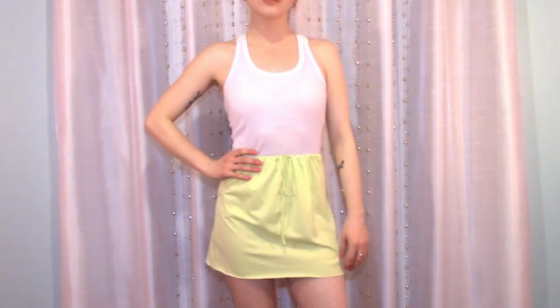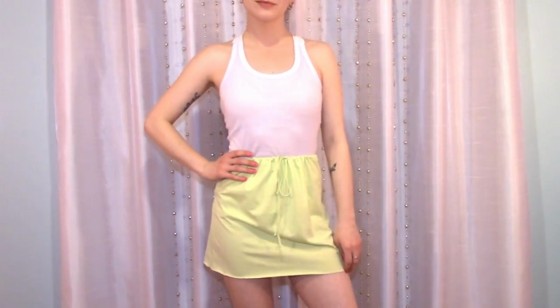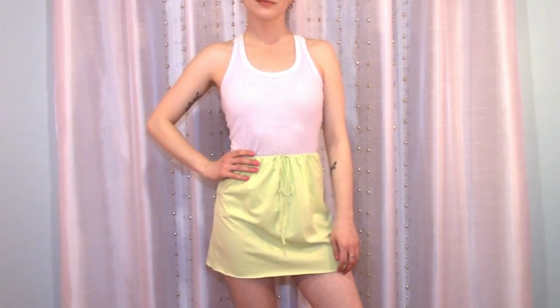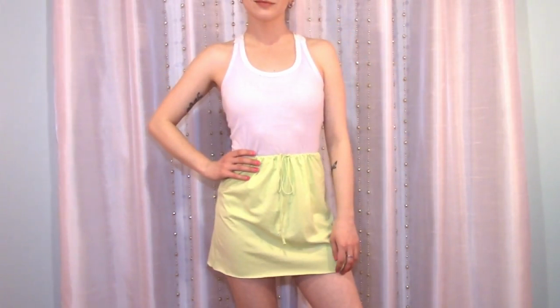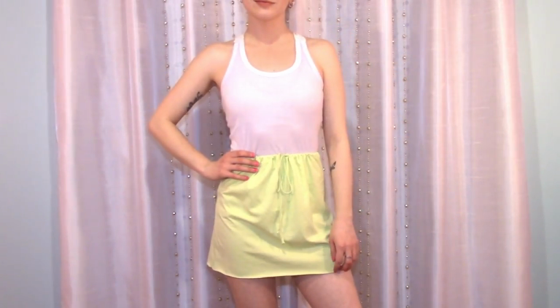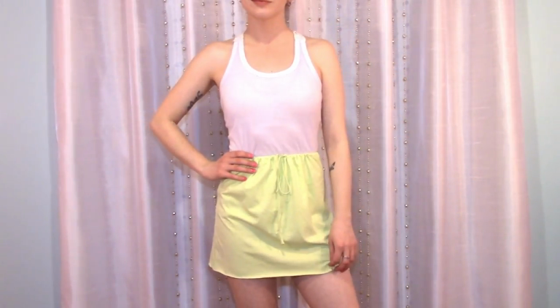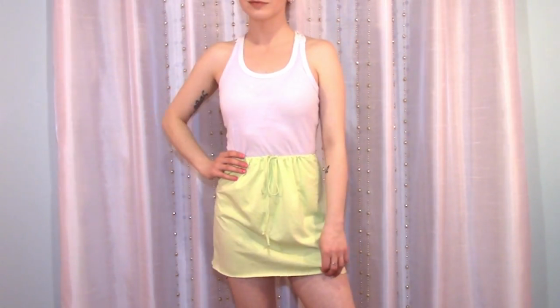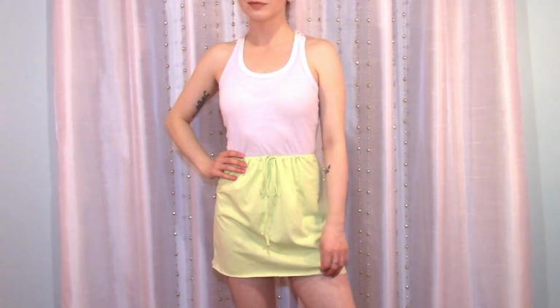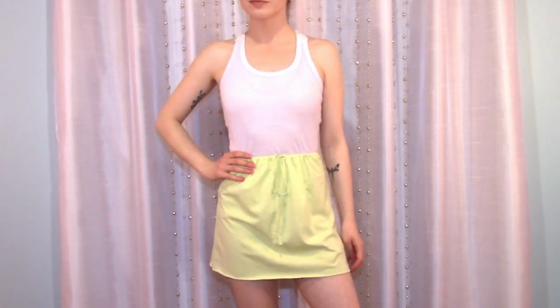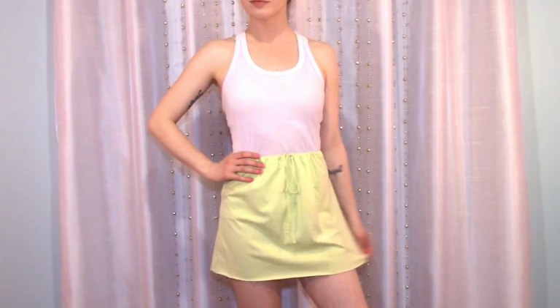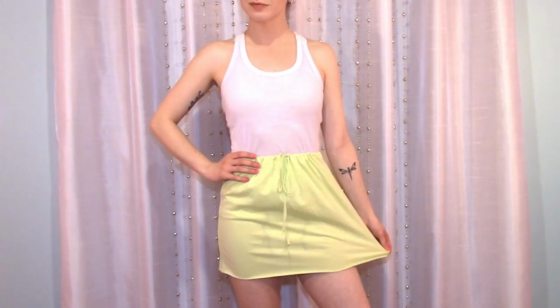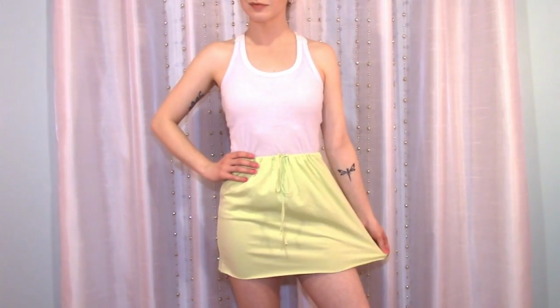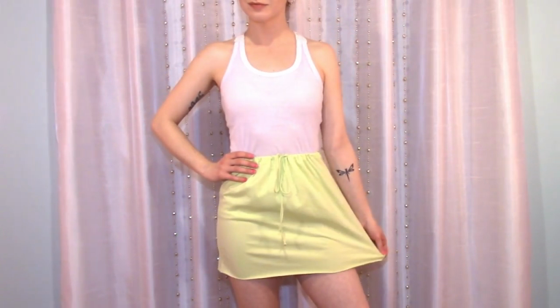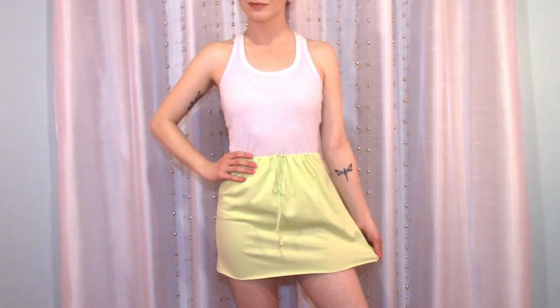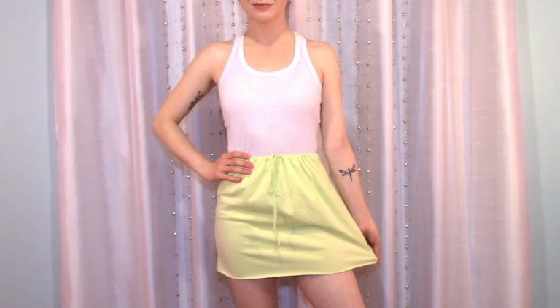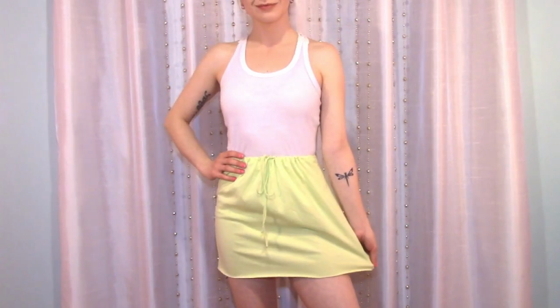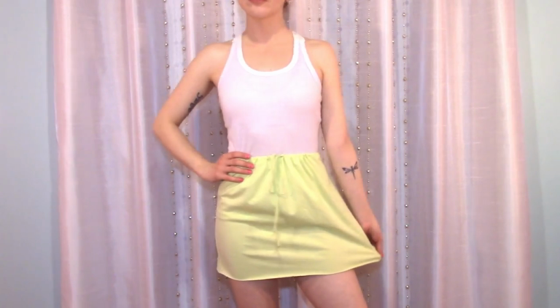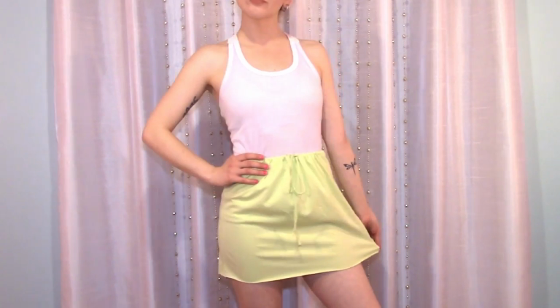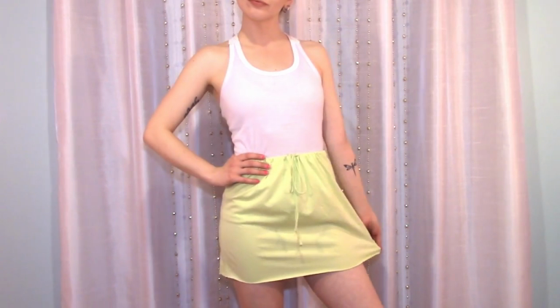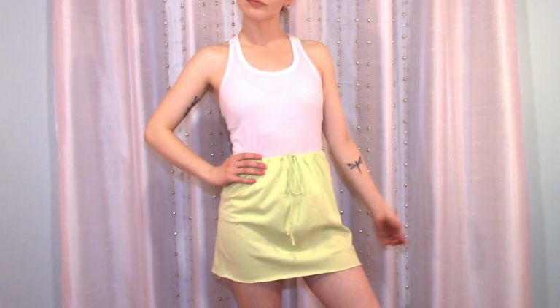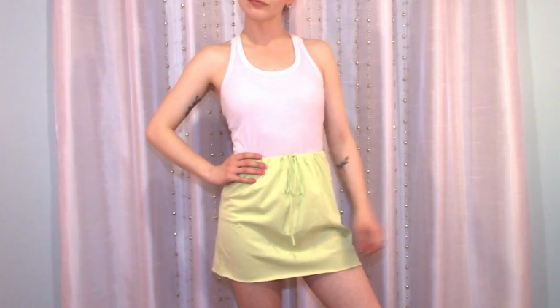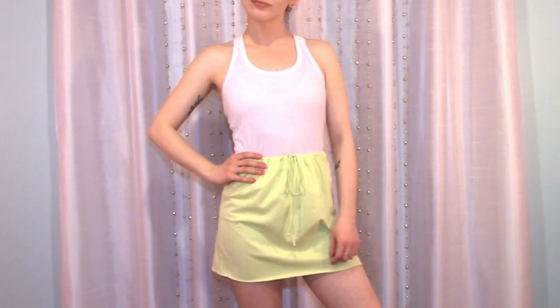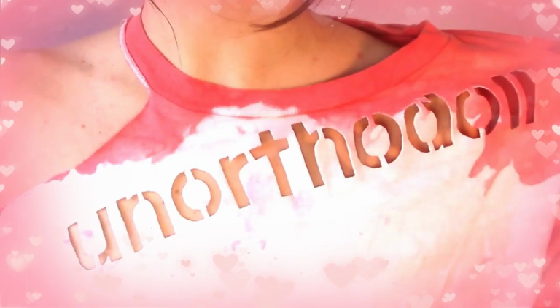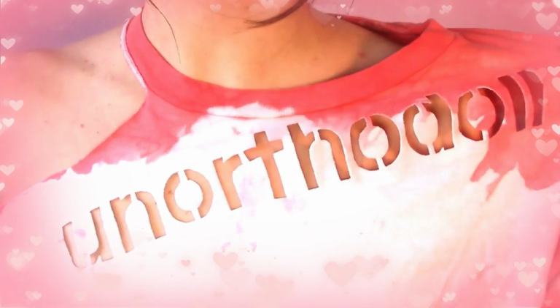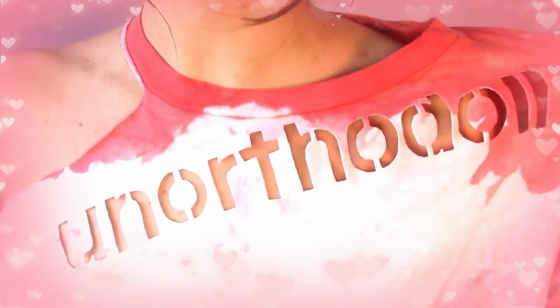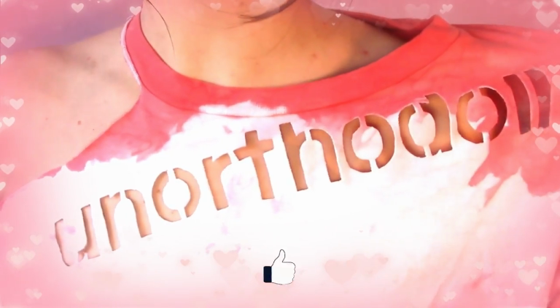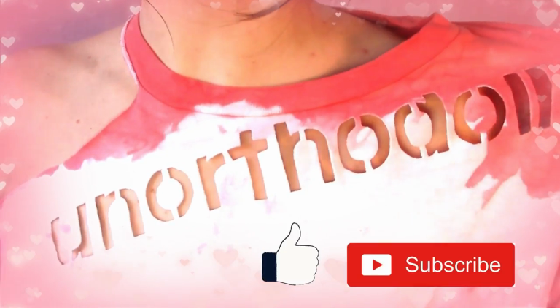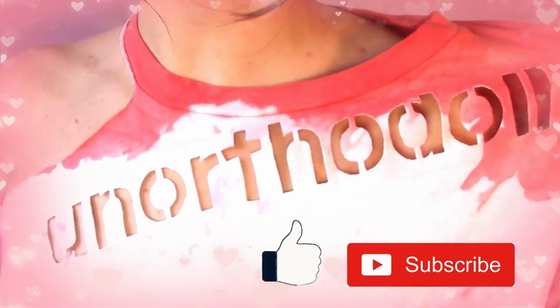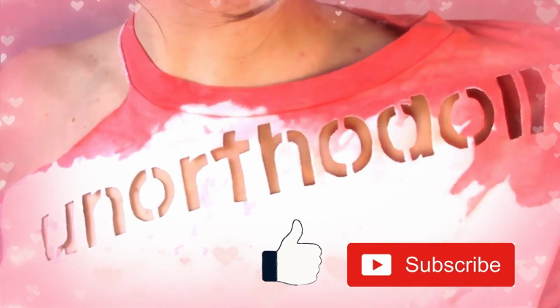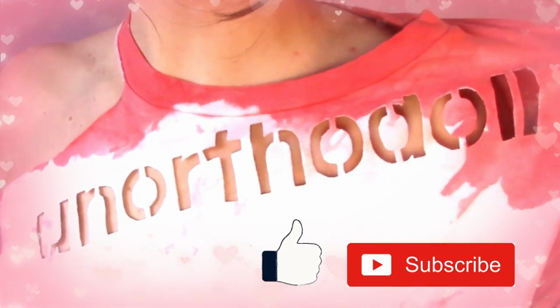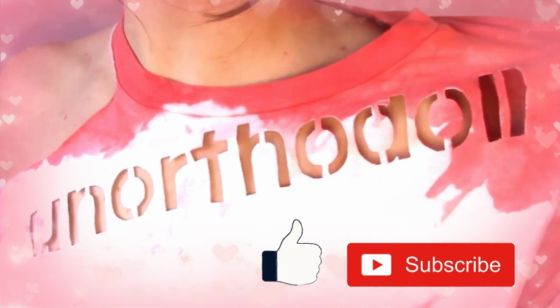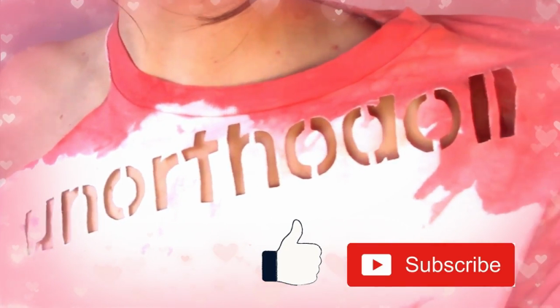Hey guys, it's Zoe and today we're going to turn a shirt into a skirt. Welcome to my channel or welcome back.